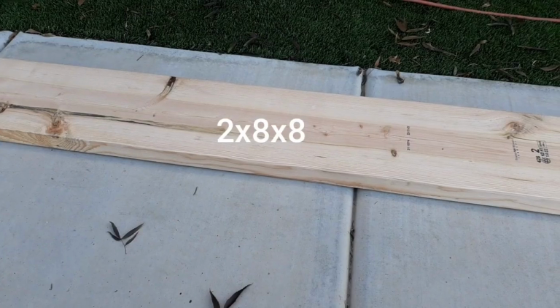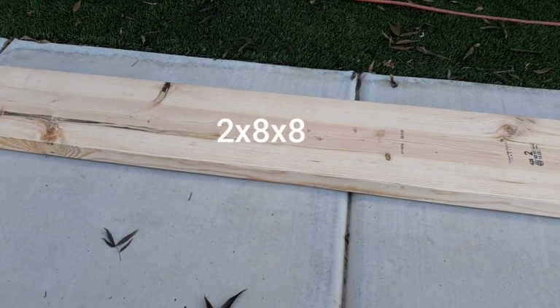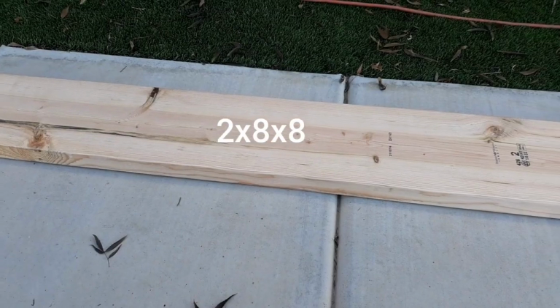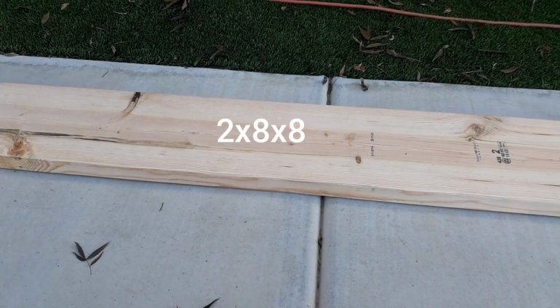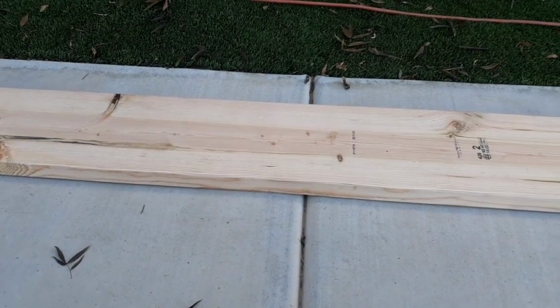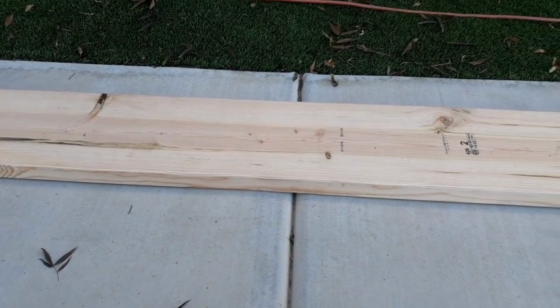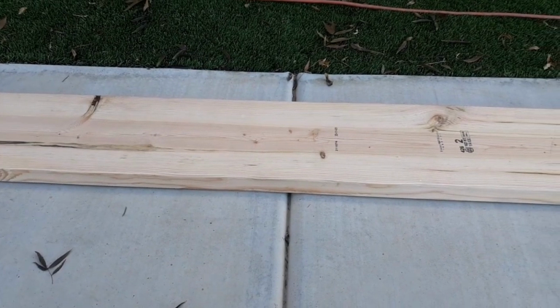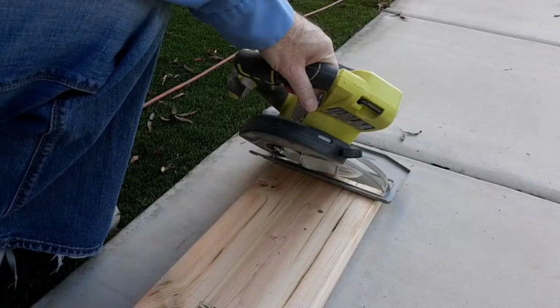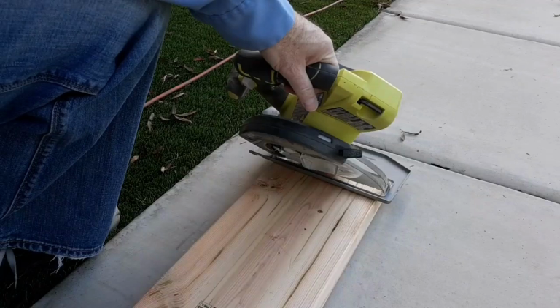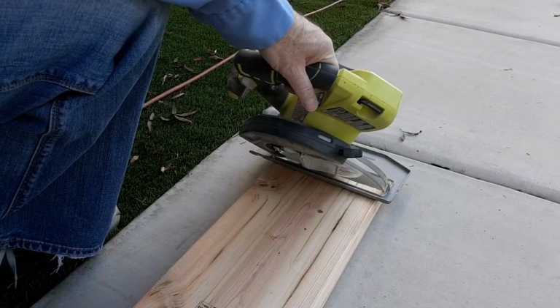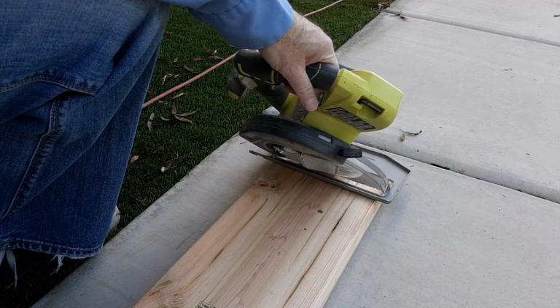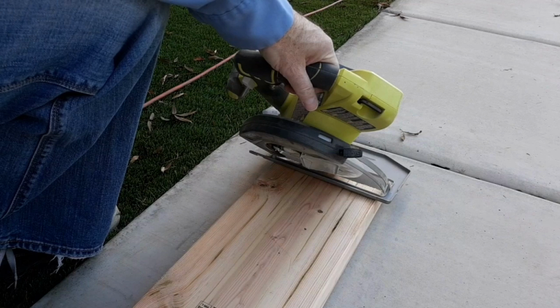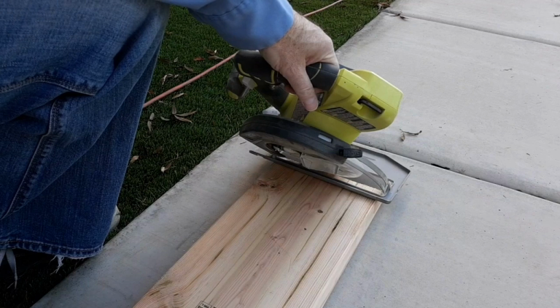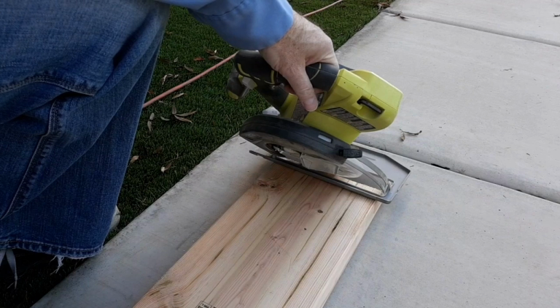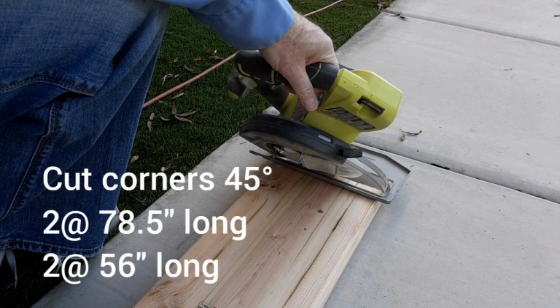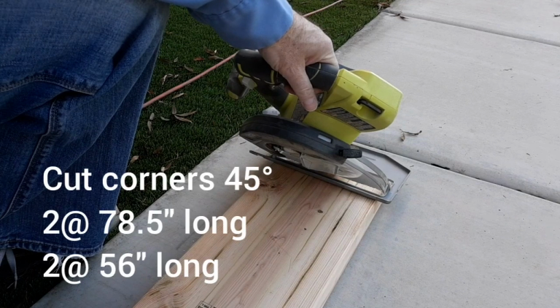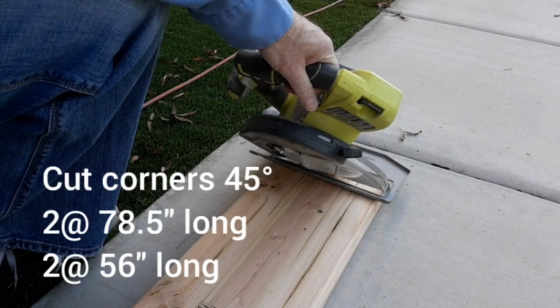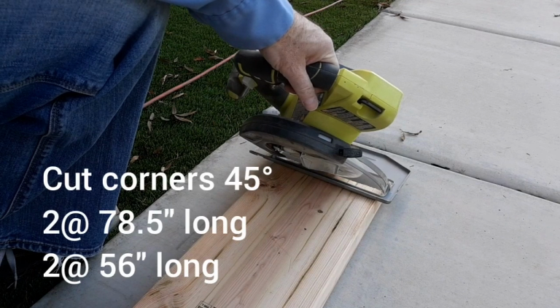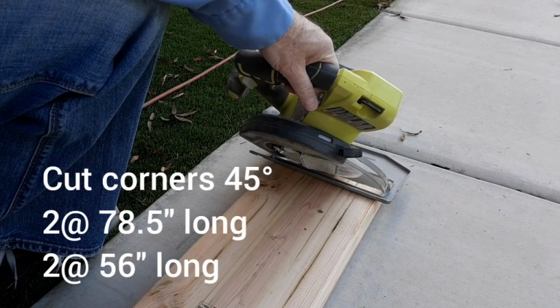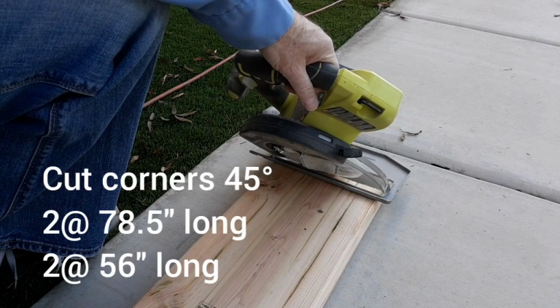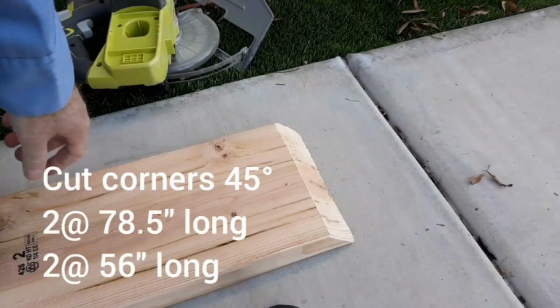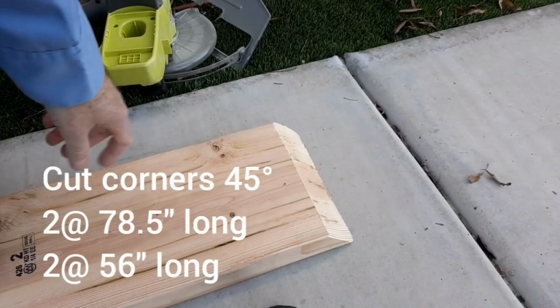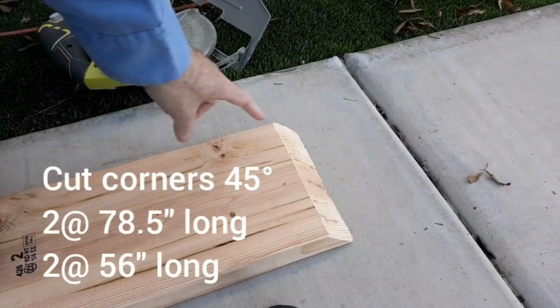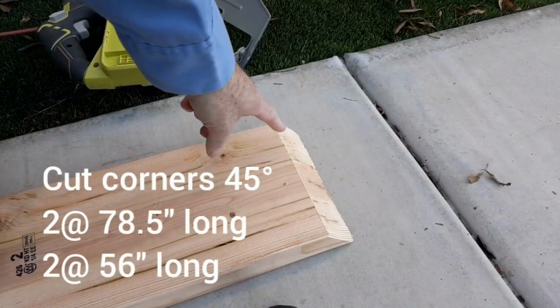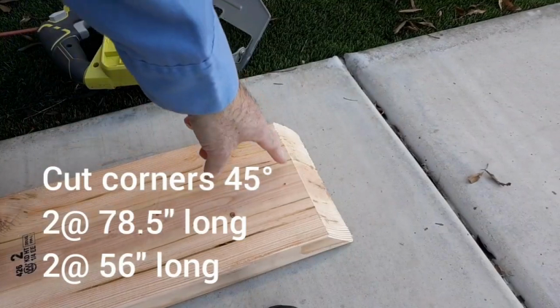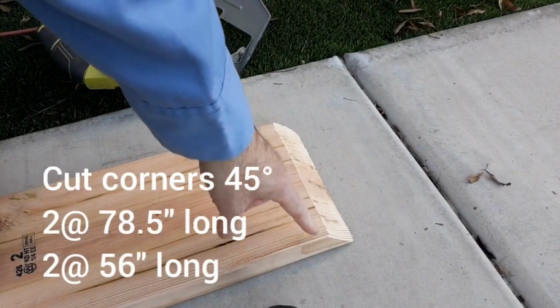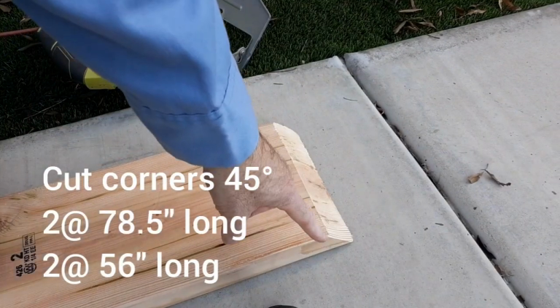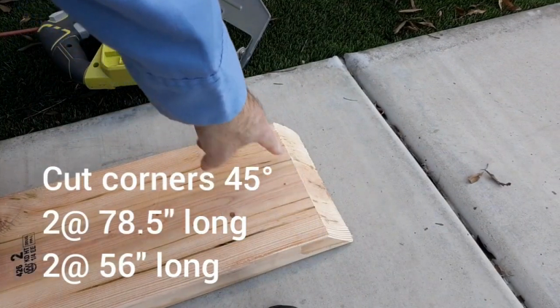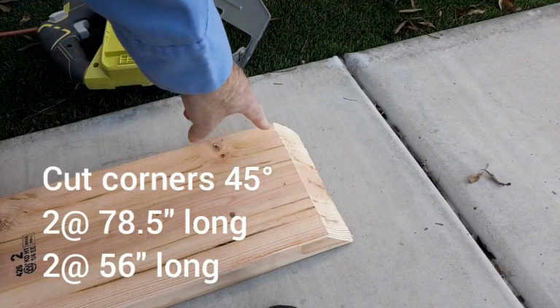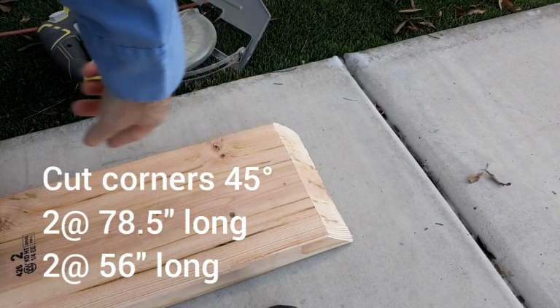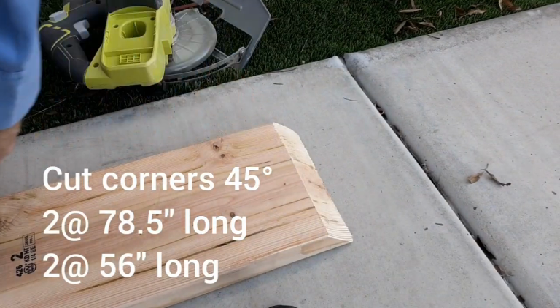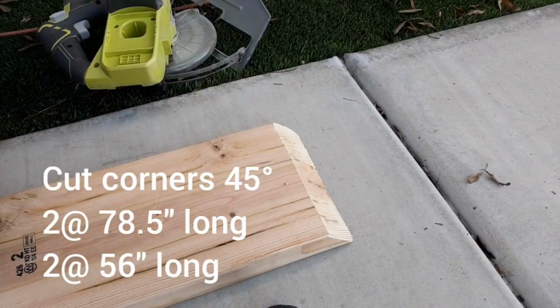Starting with some 2x8, I'm cutting two of the pieces 78 and a half inches long and the other two 56 inches long.